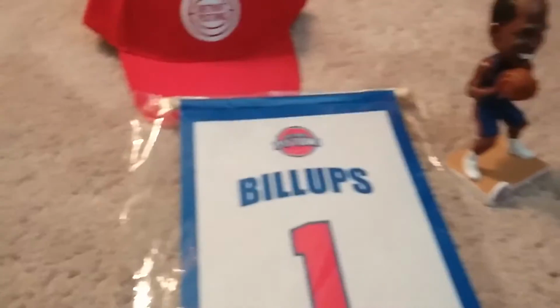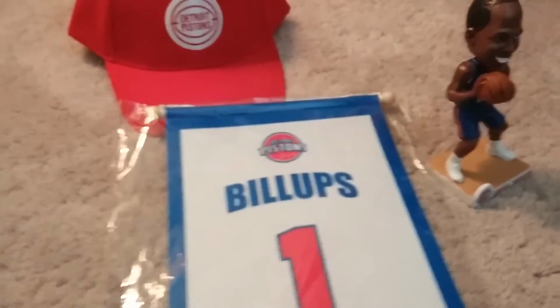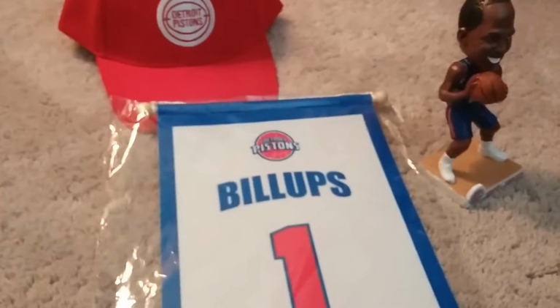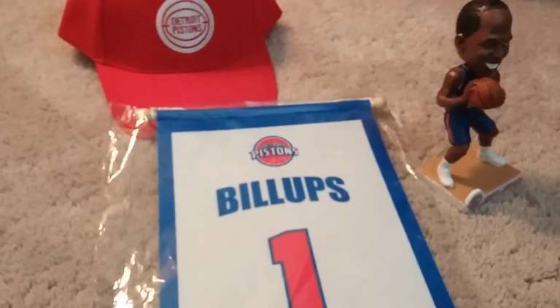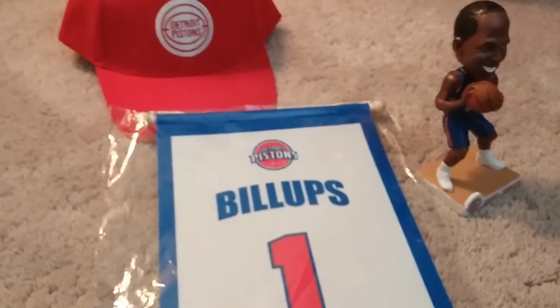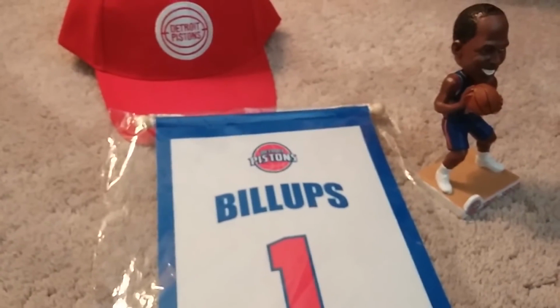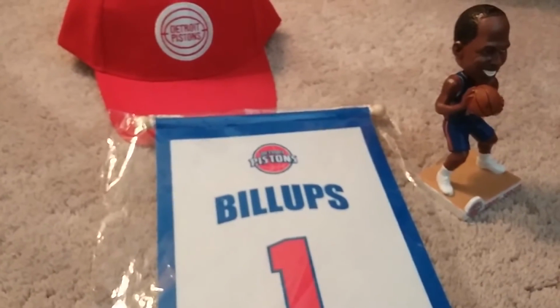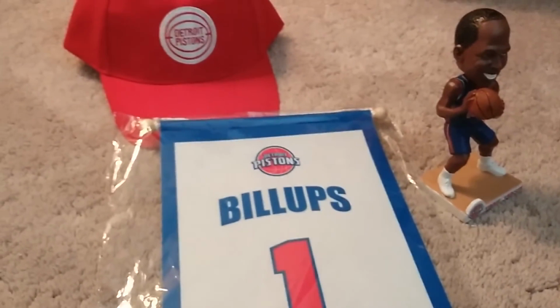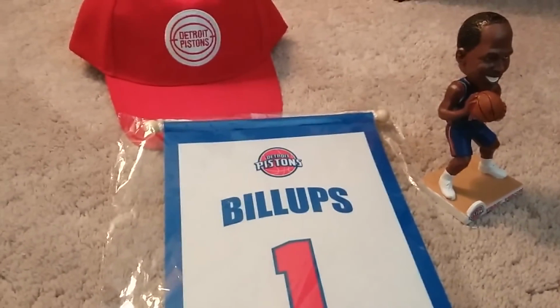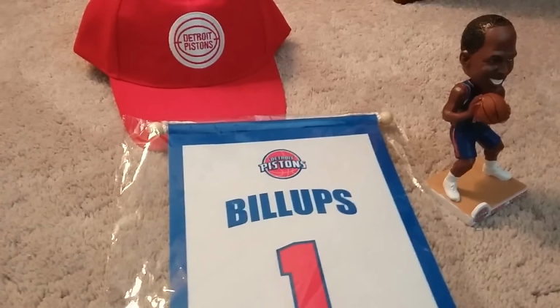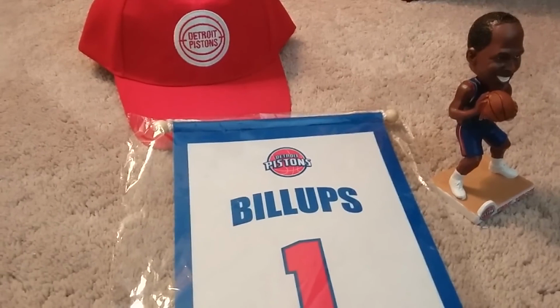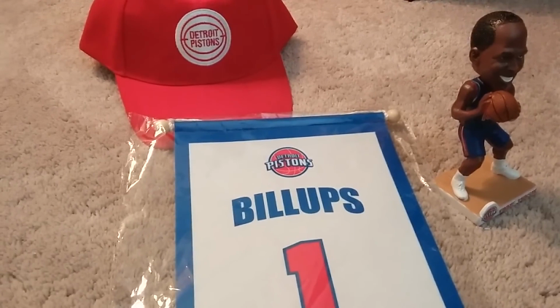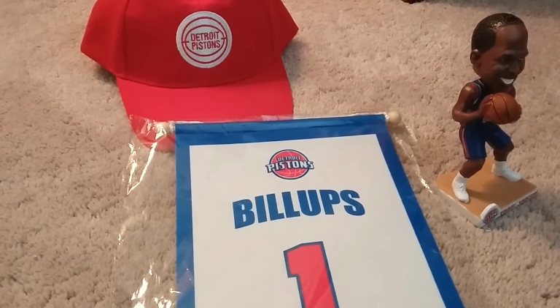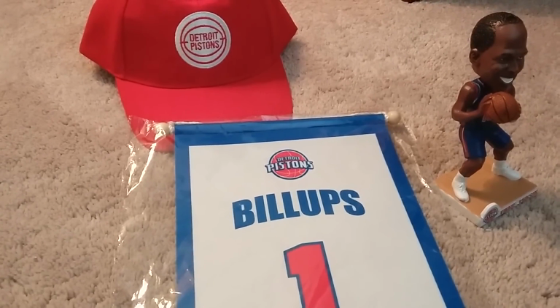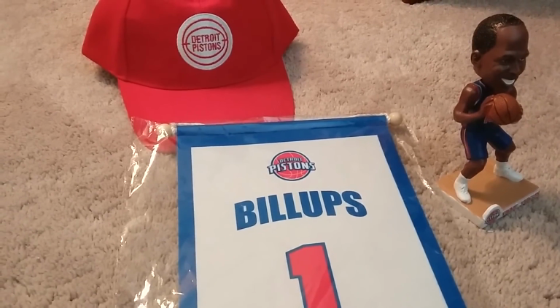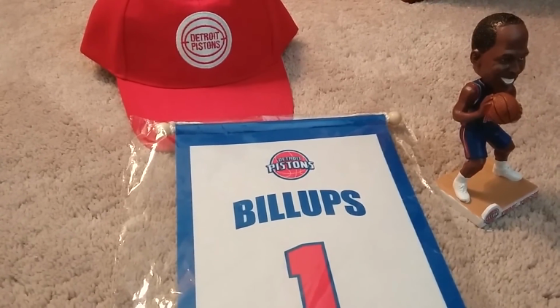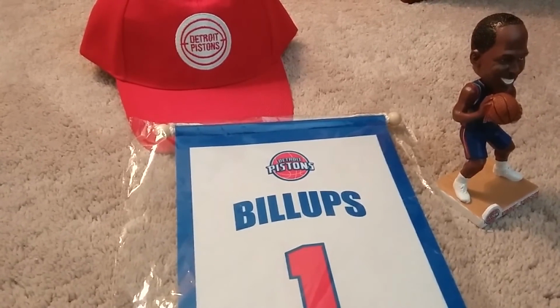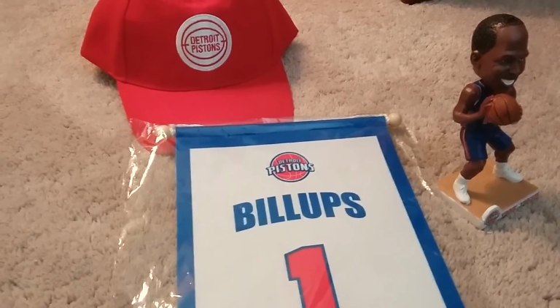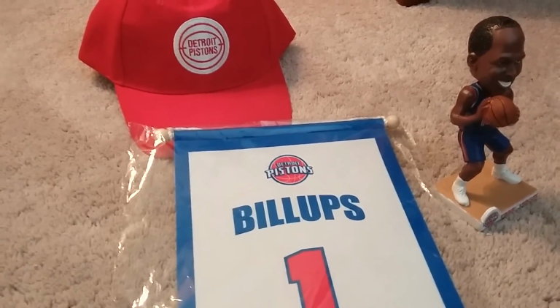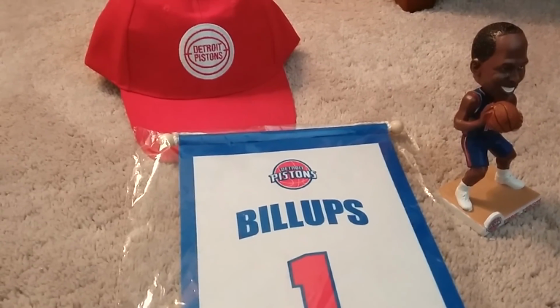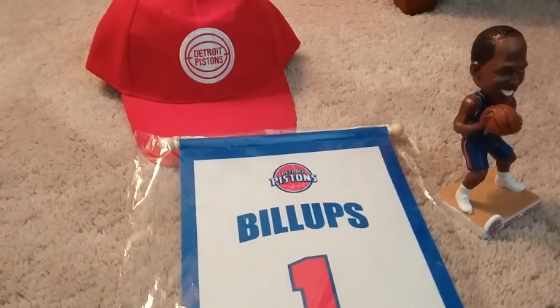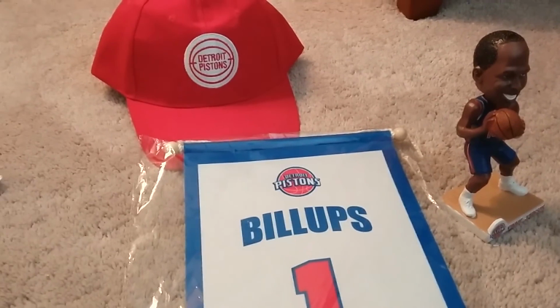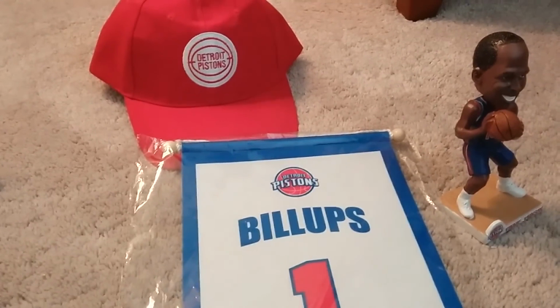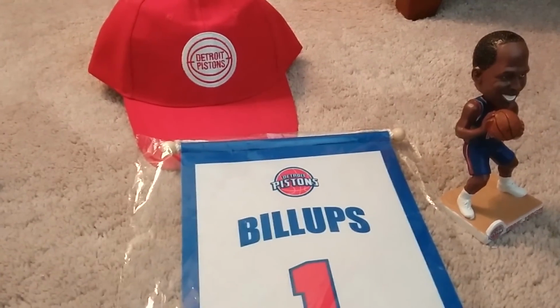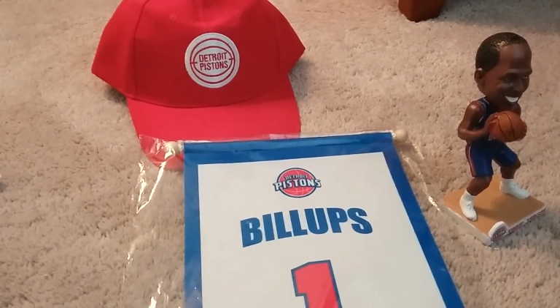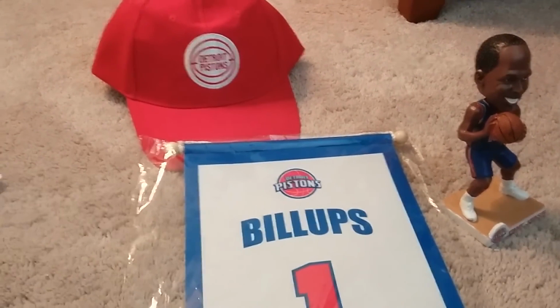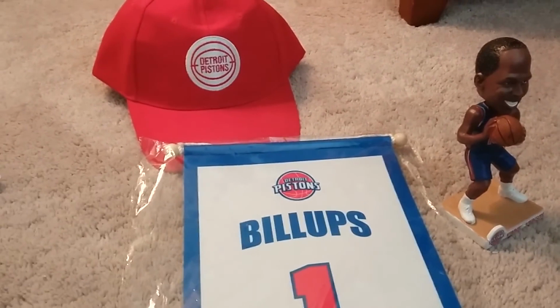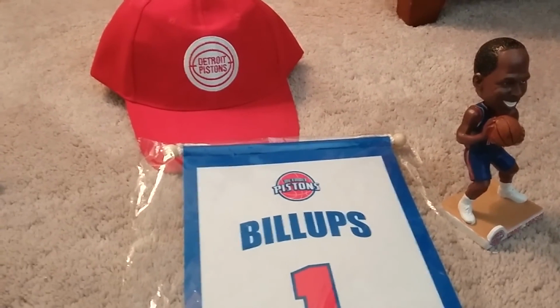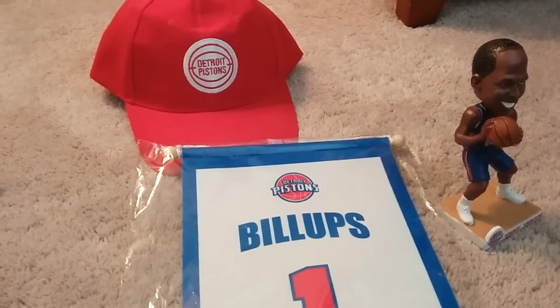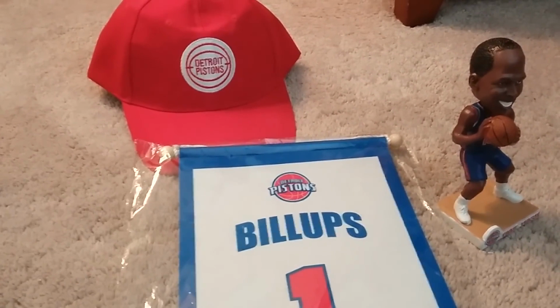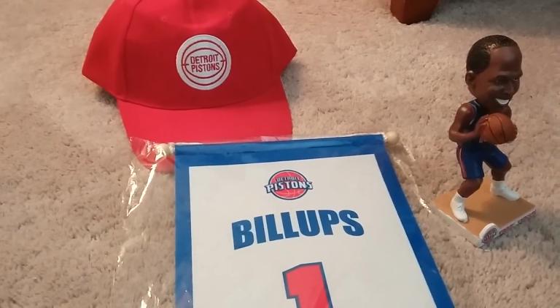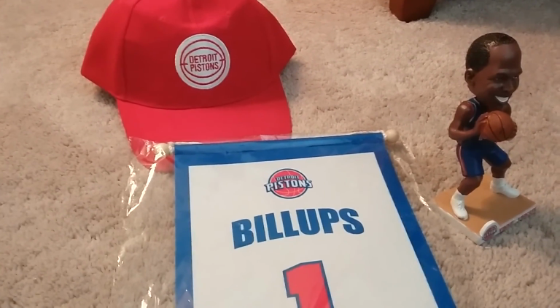Shout out to D-Nuggets 33 and Pack Nation Fan Packs, and thanks for watching my video. Bye-bye.